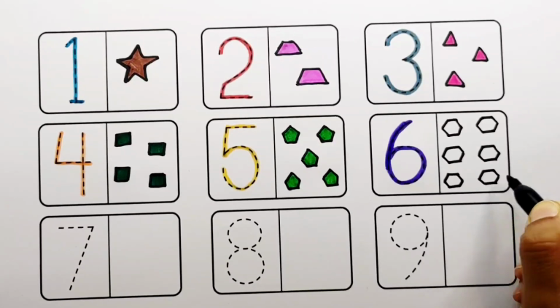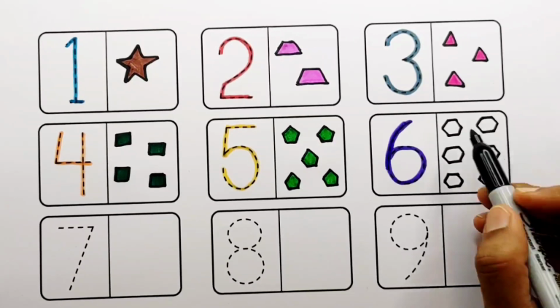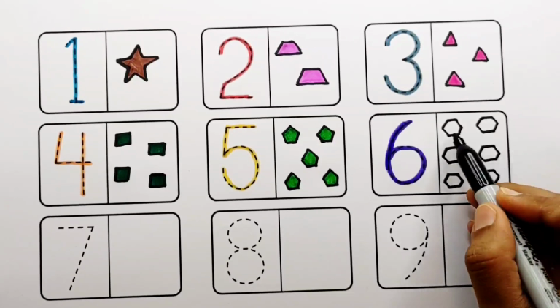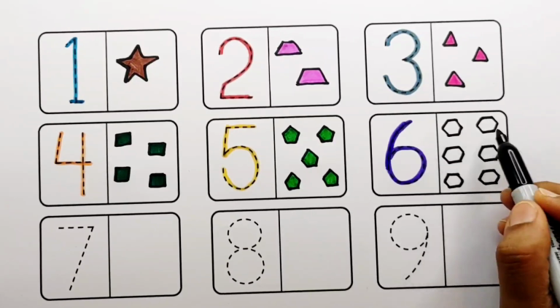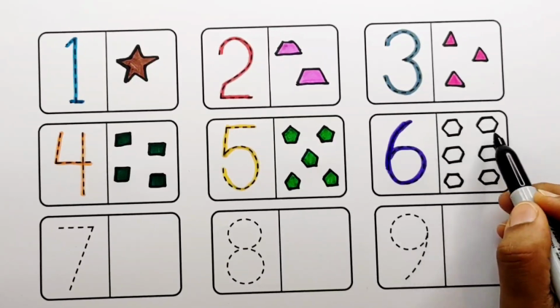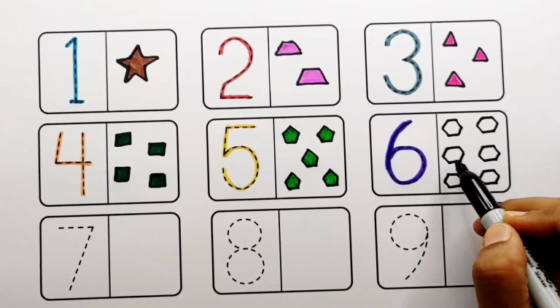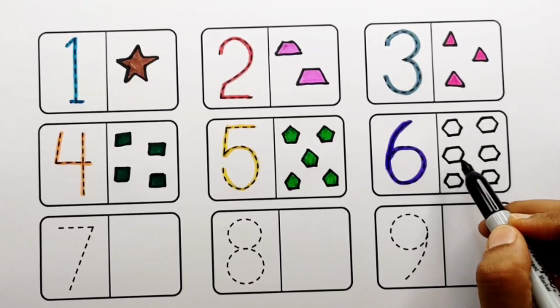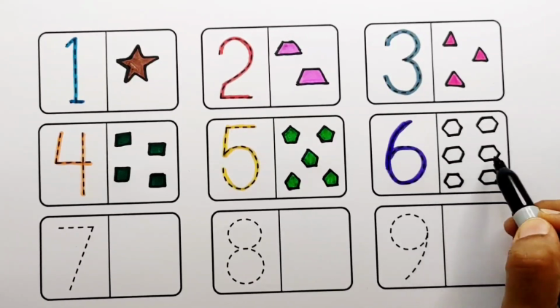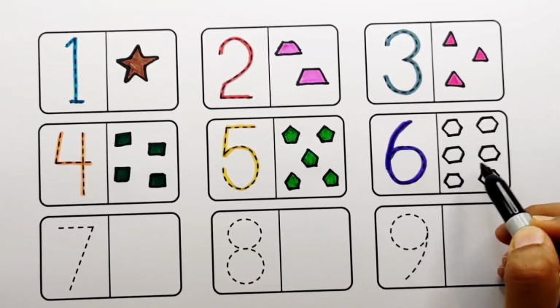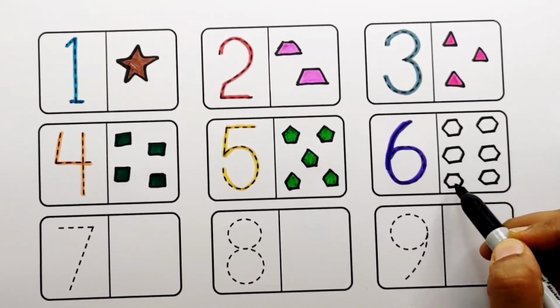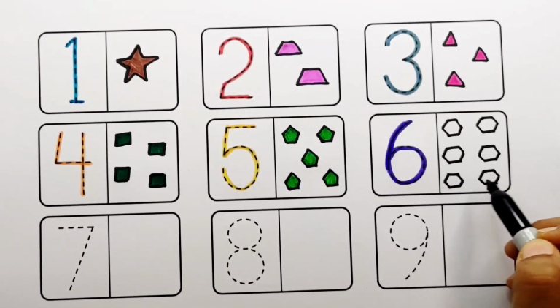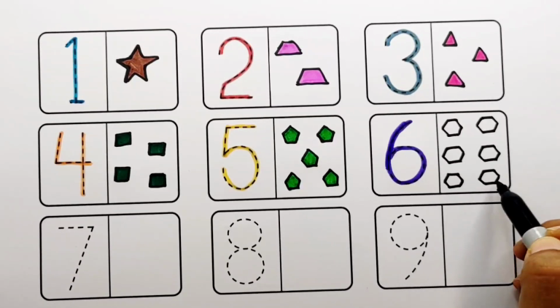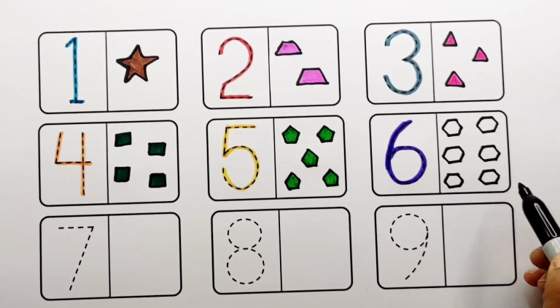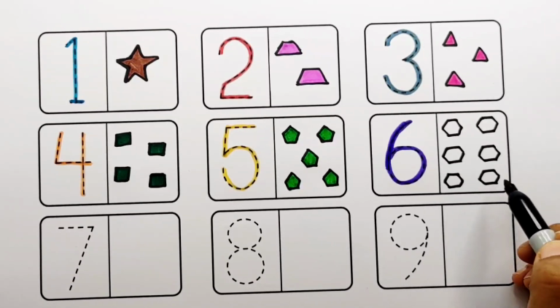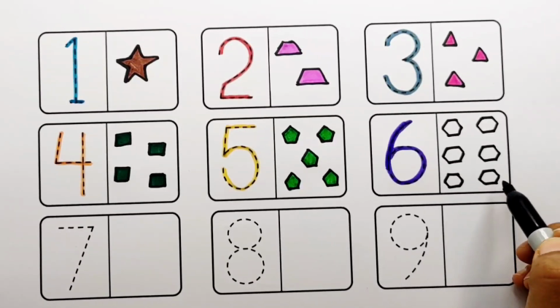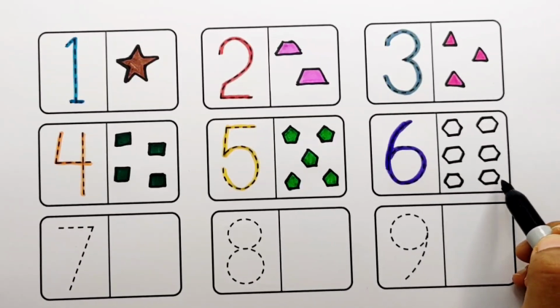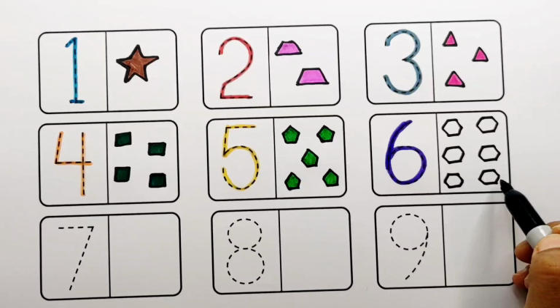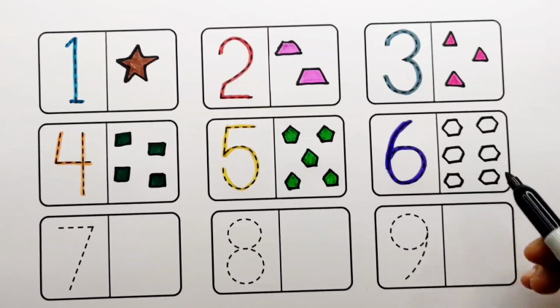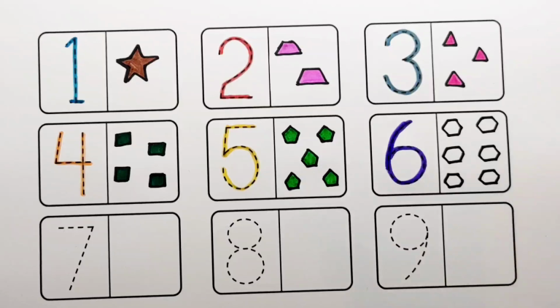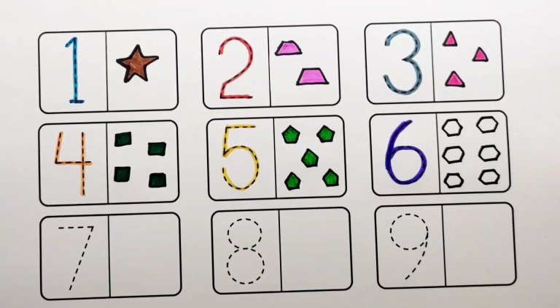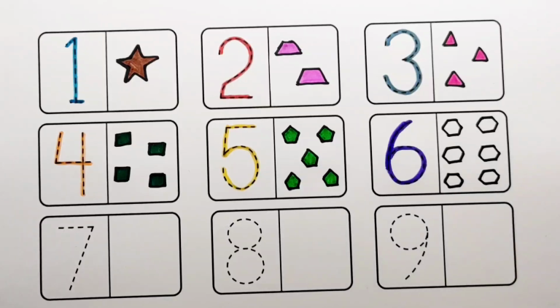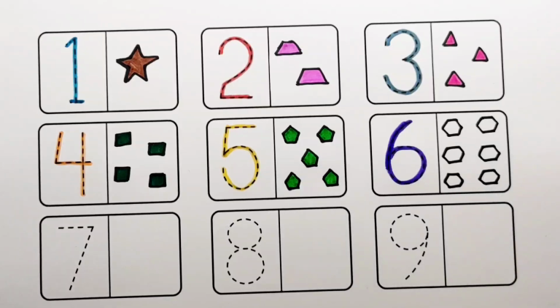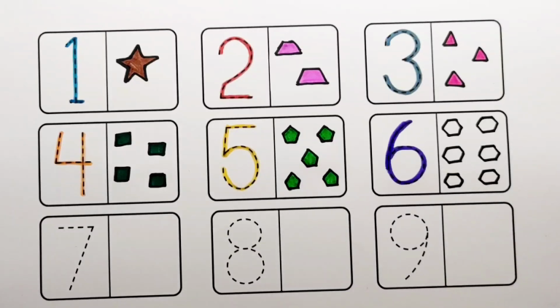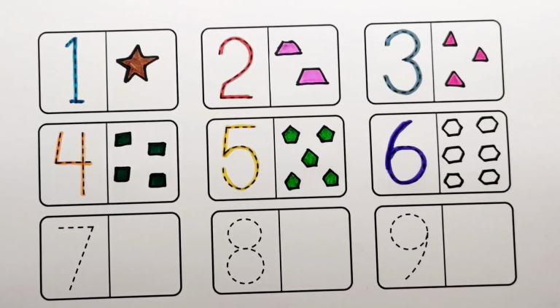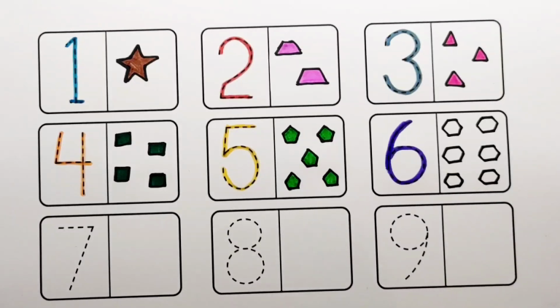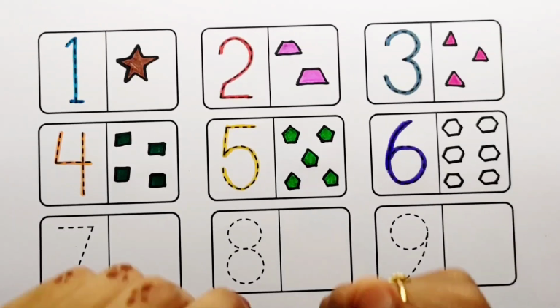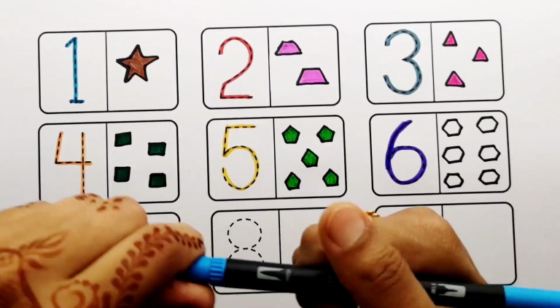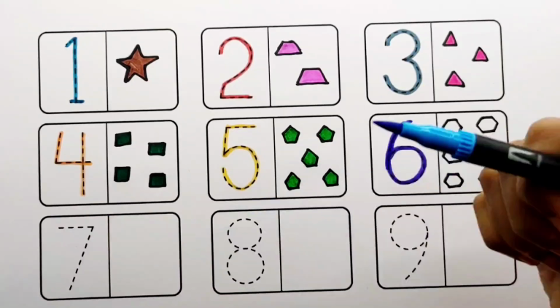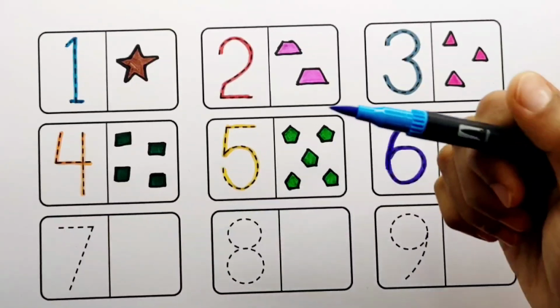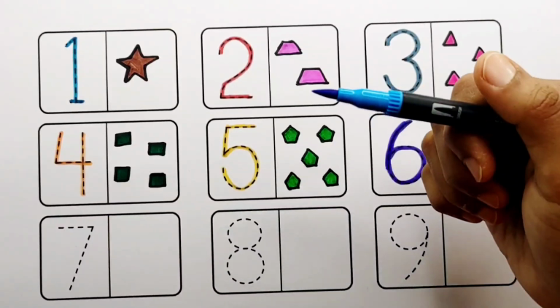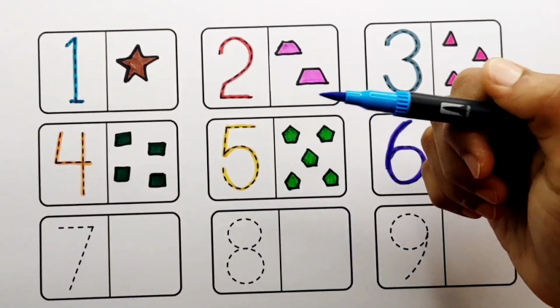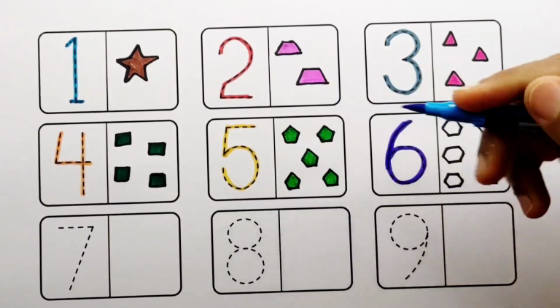One, two, three, four, five, six — six hexagons. Blue color.